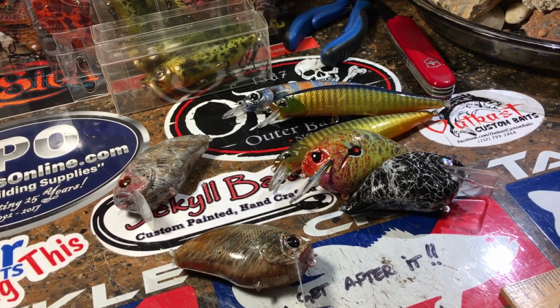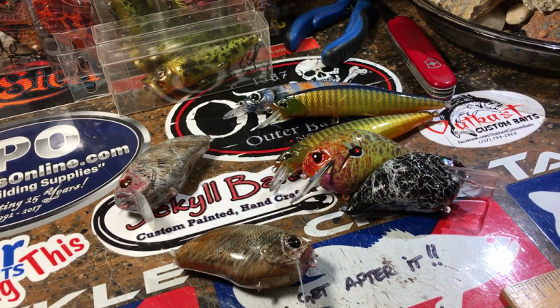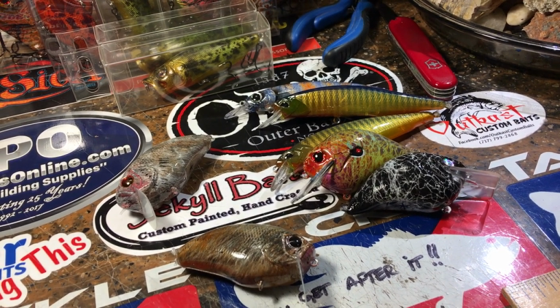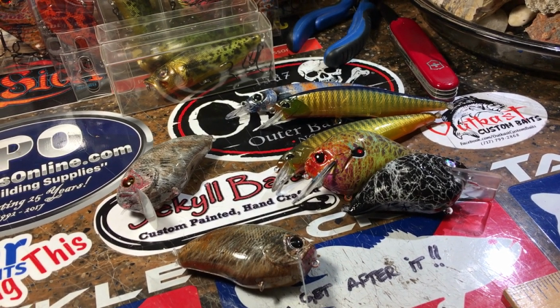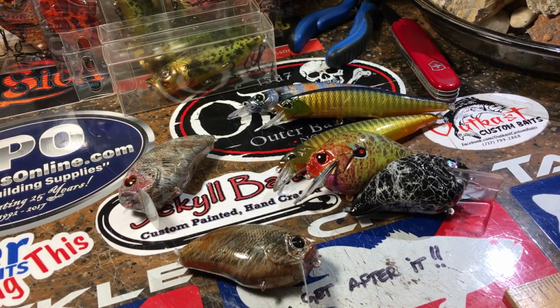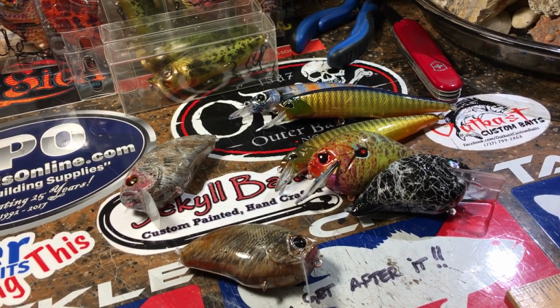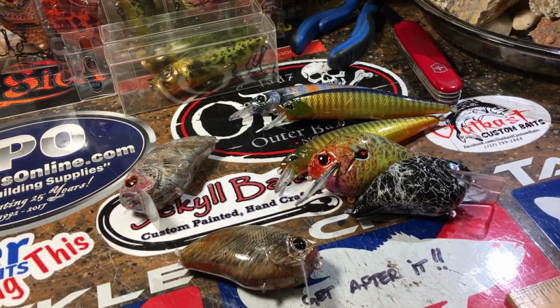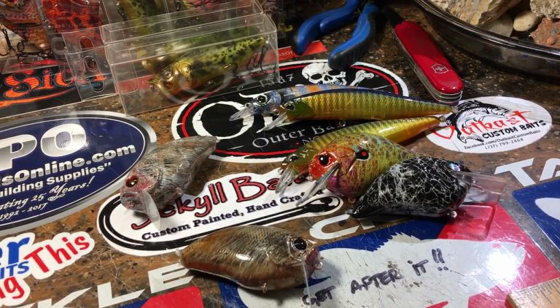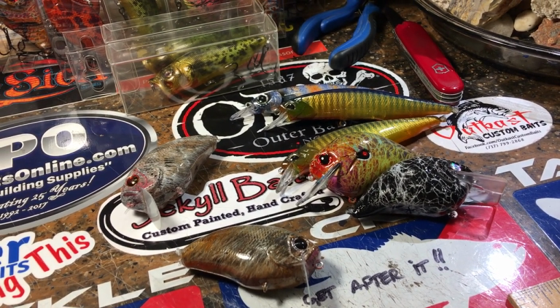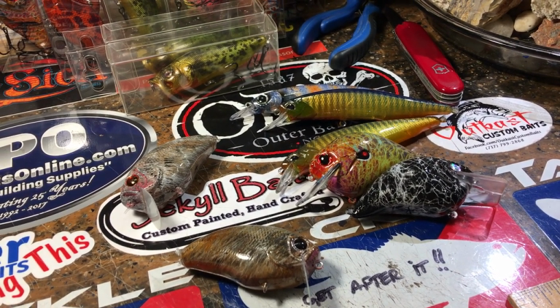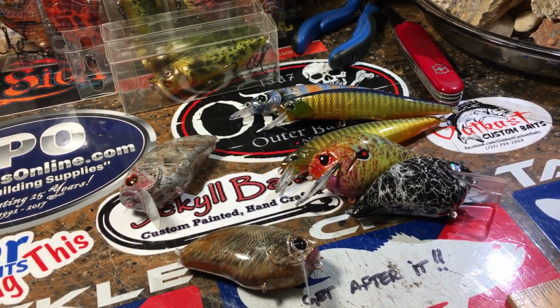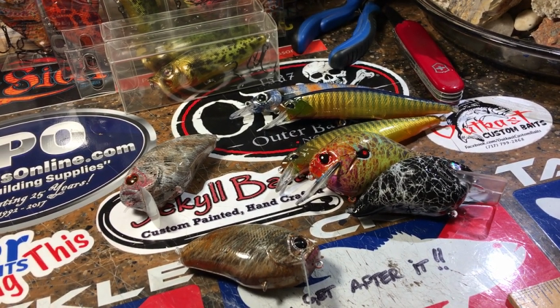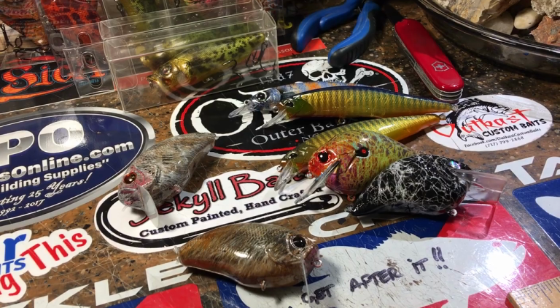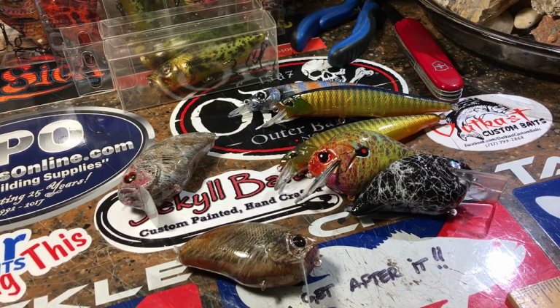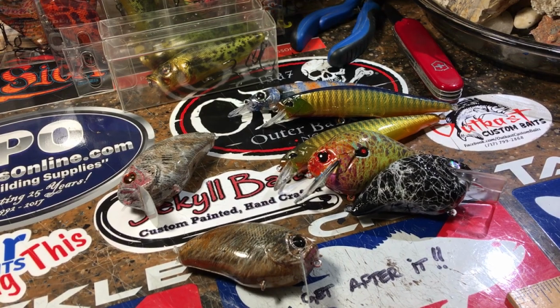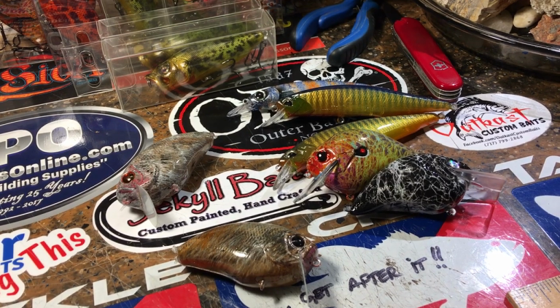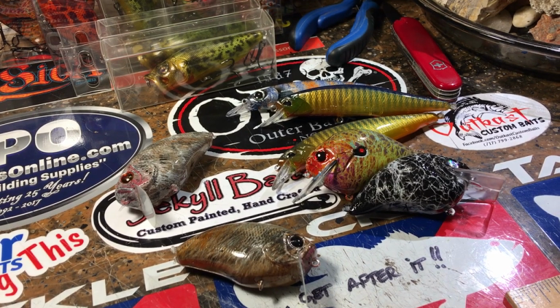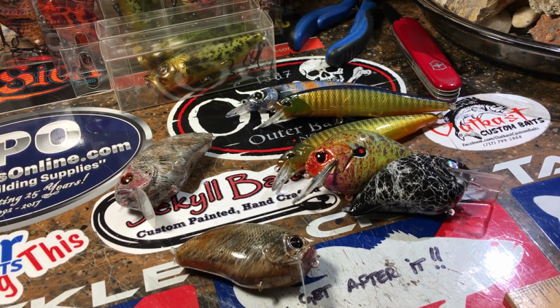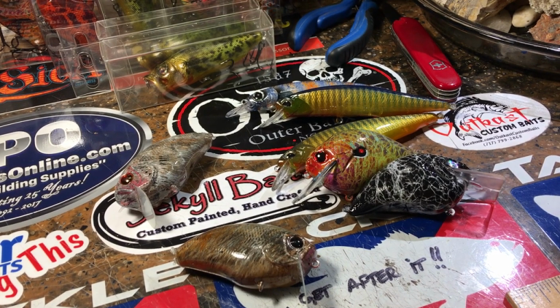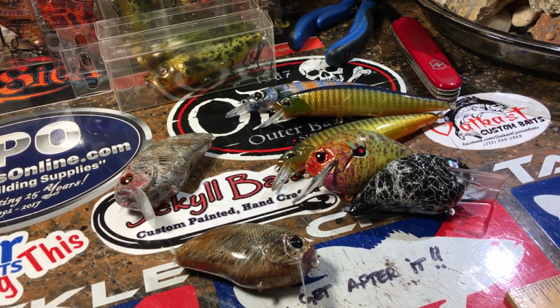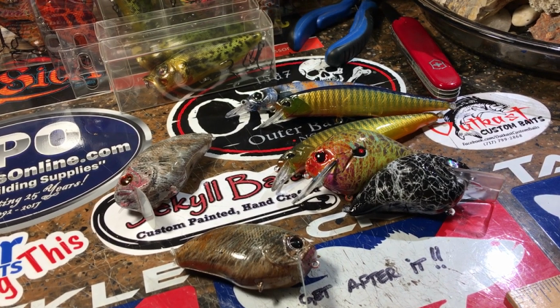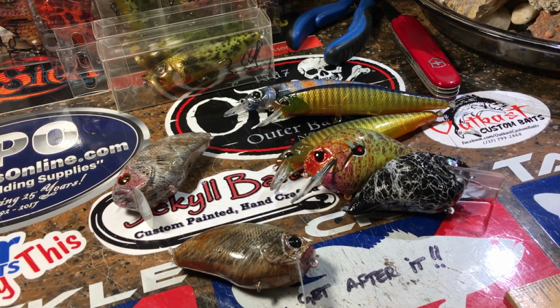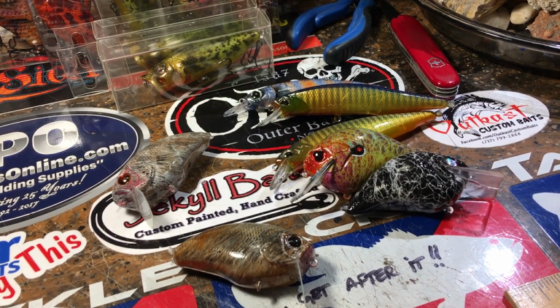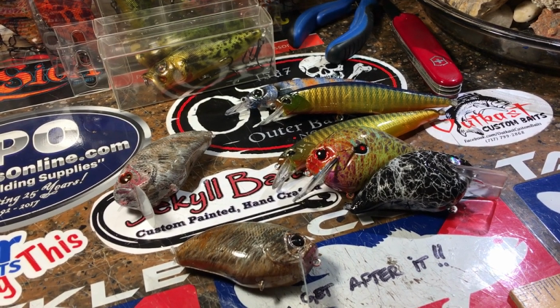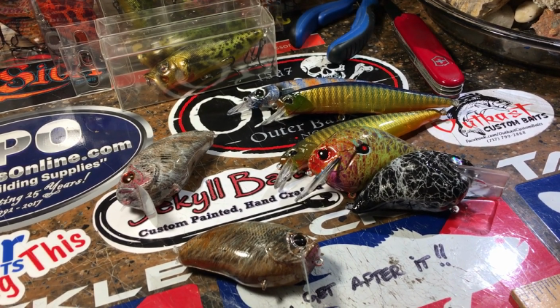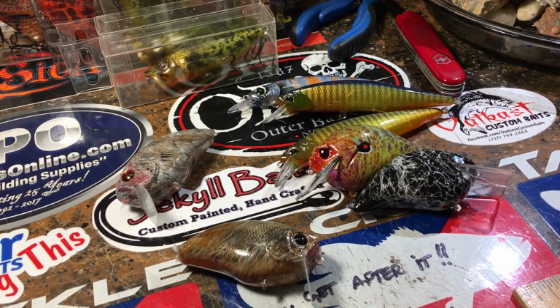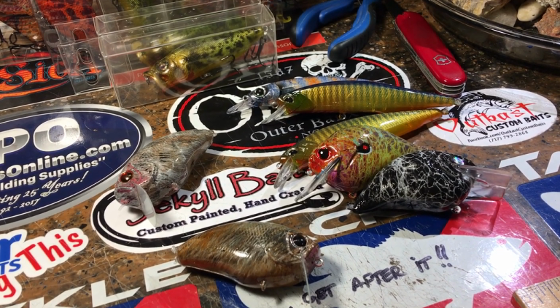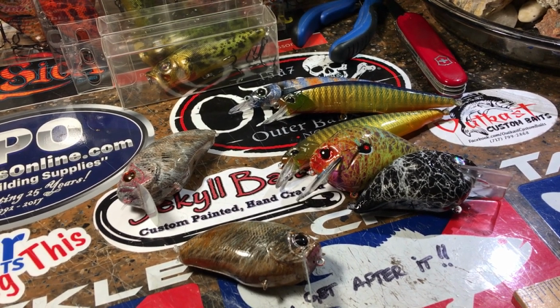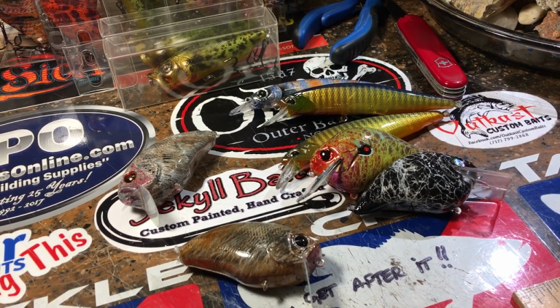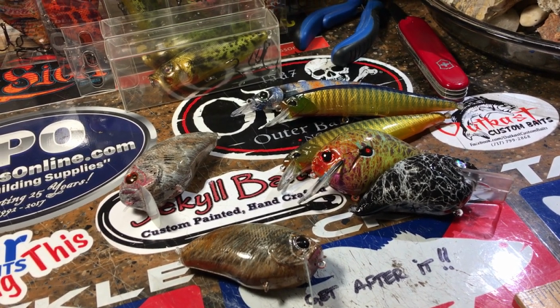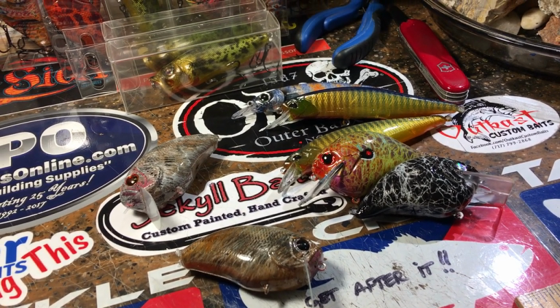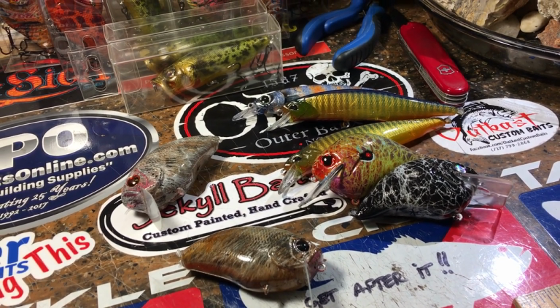Good morning, fish heads. Jen Cravasse, Jekyll Bates, and it is your weekly workshop update.